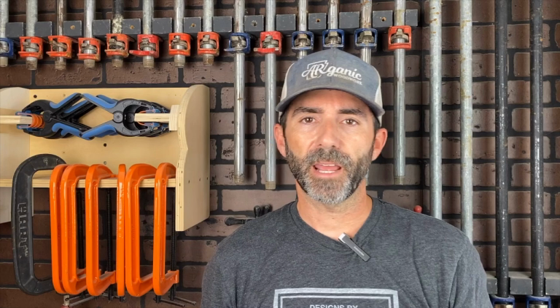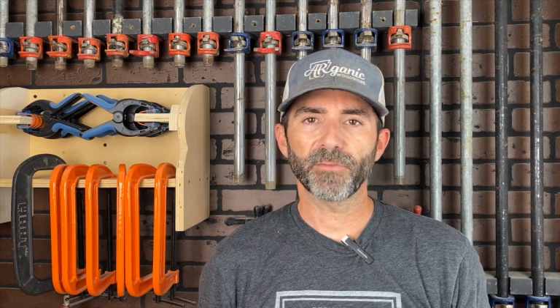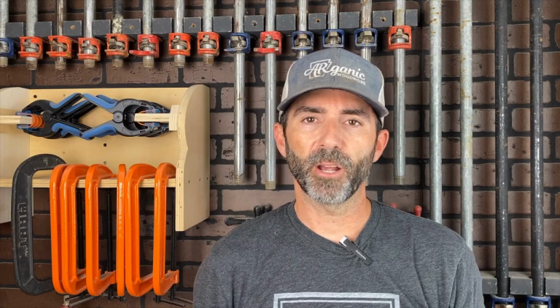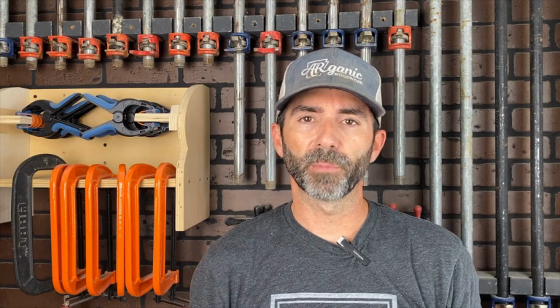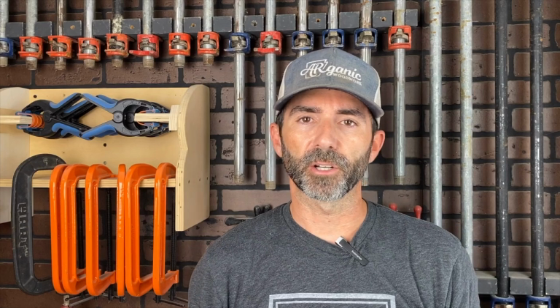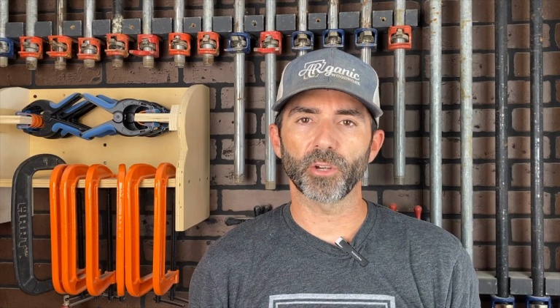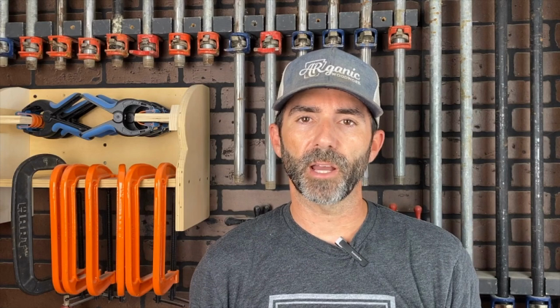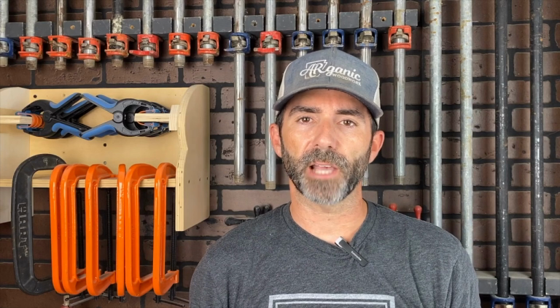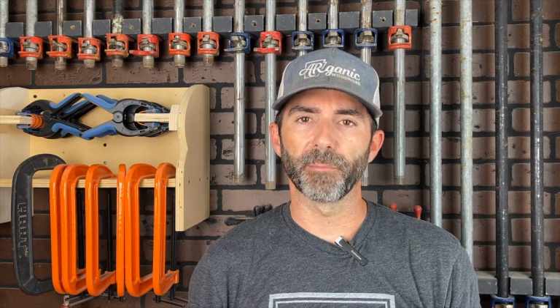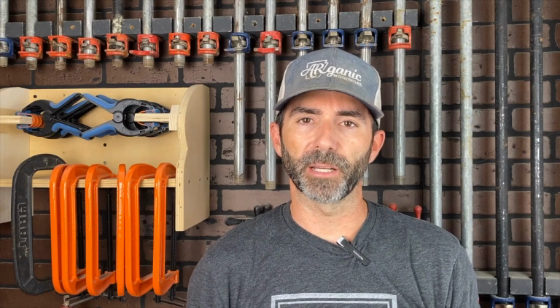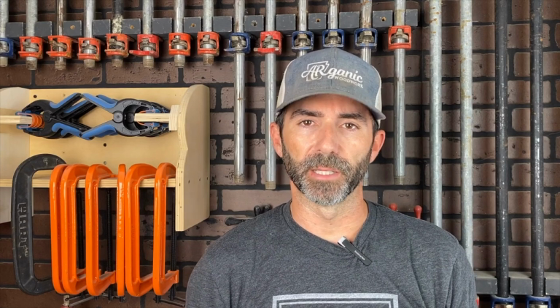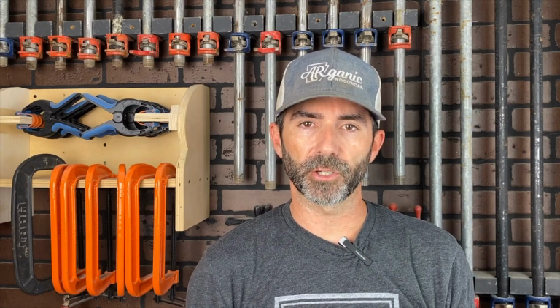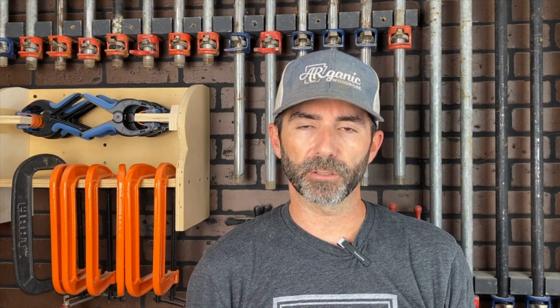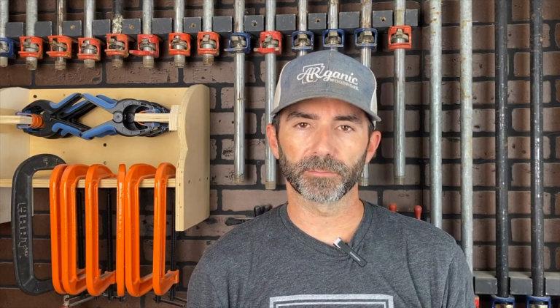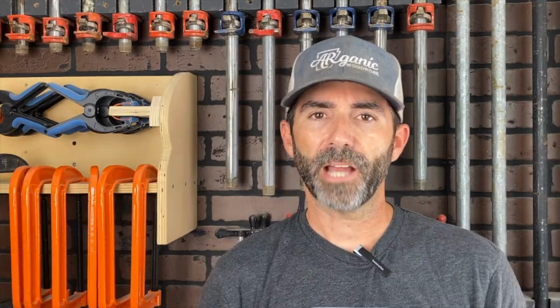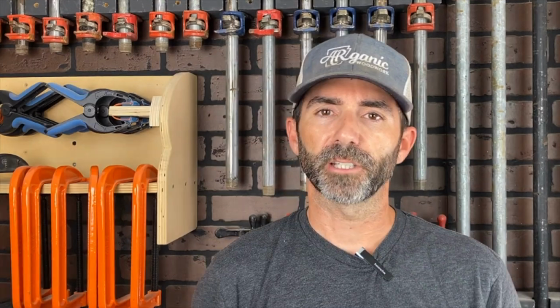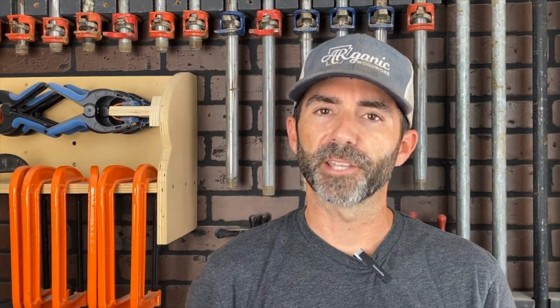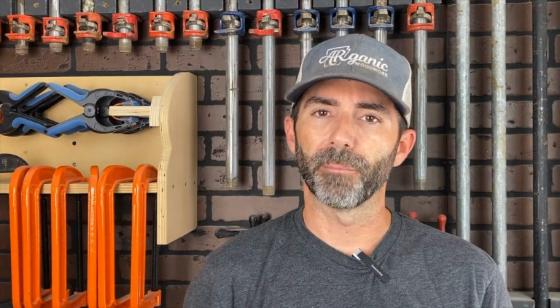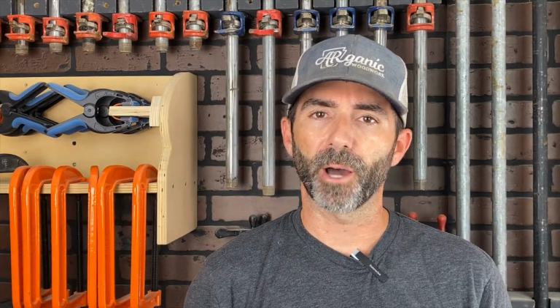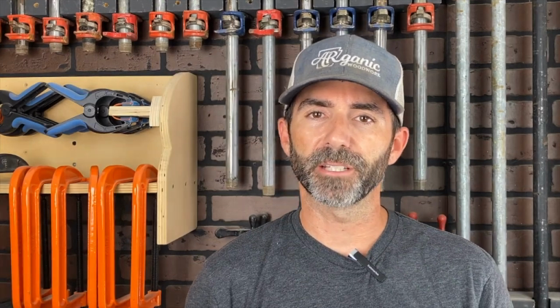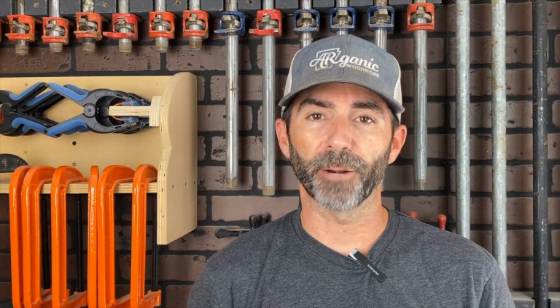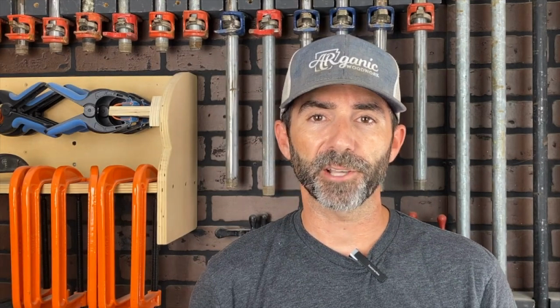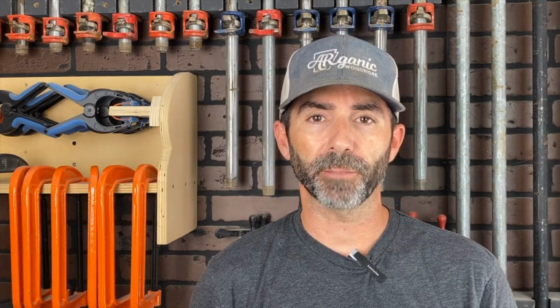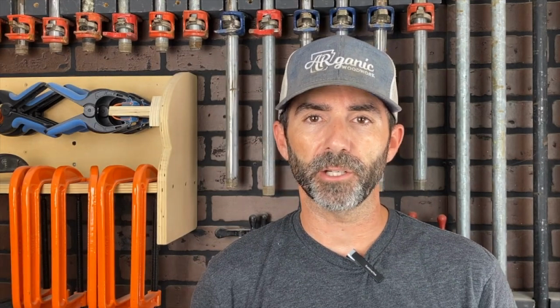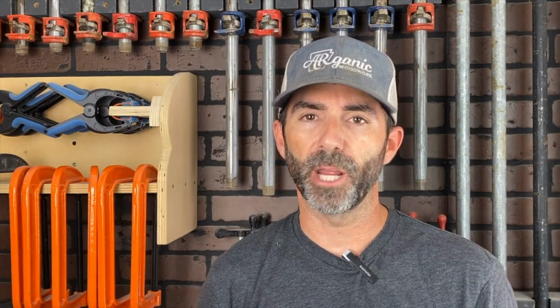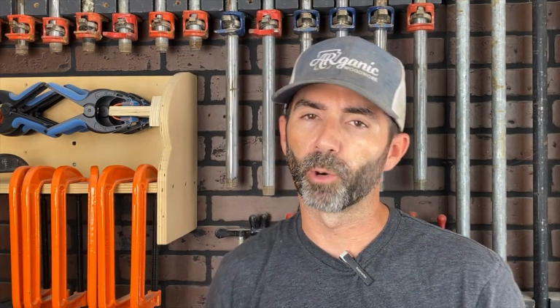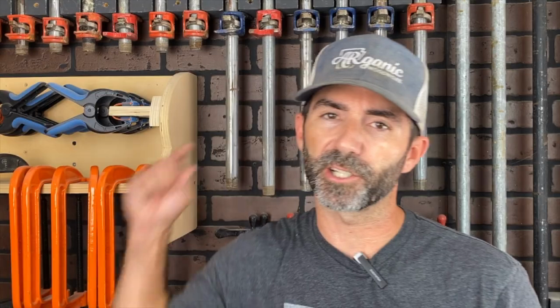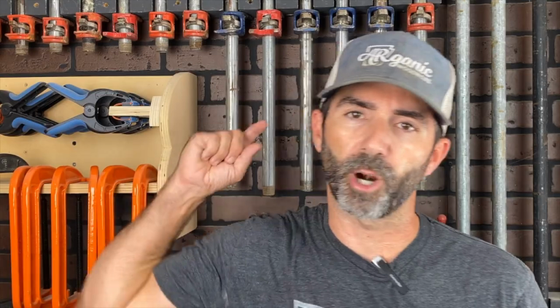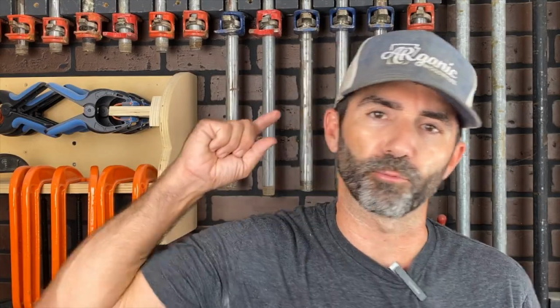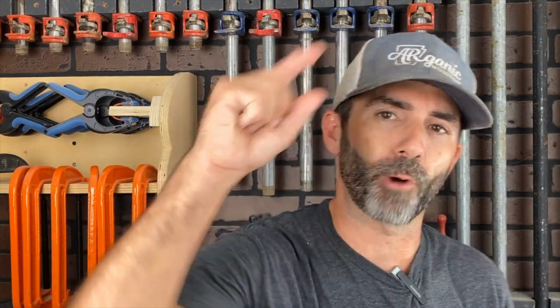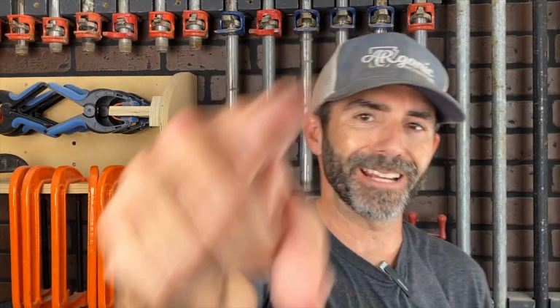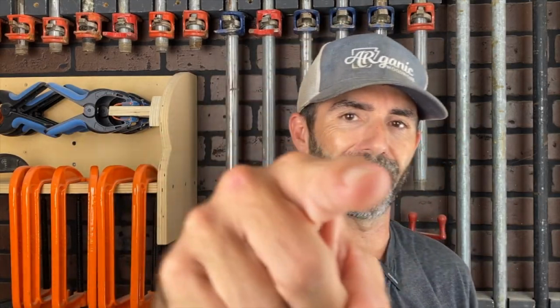Today's video, I'm going to show you guys how to make a bench. Actually, it's a modern yet rustic bench, and we're going to start right now.